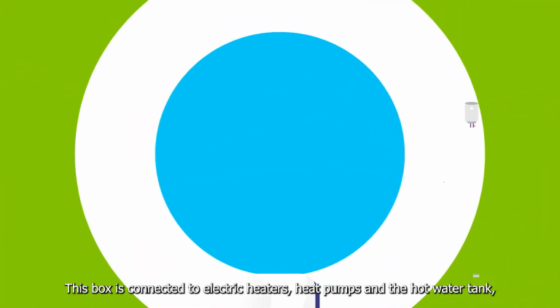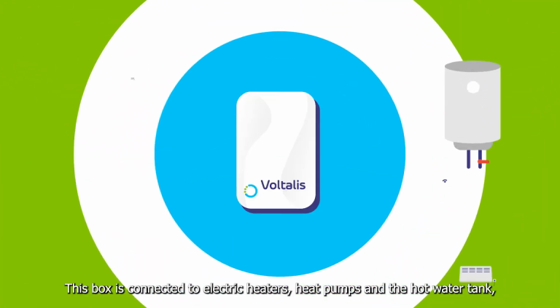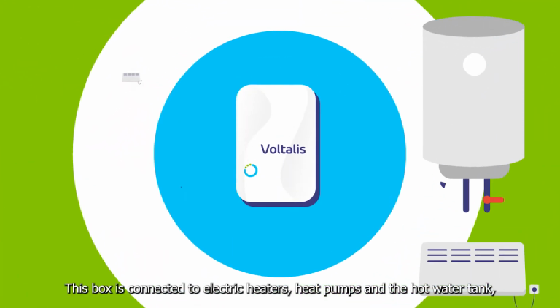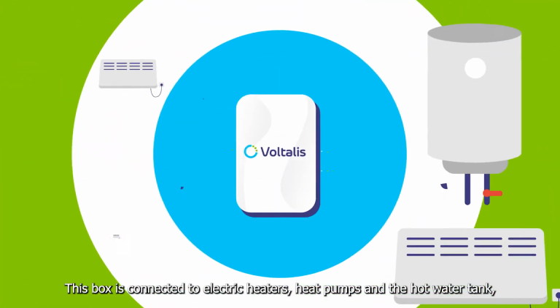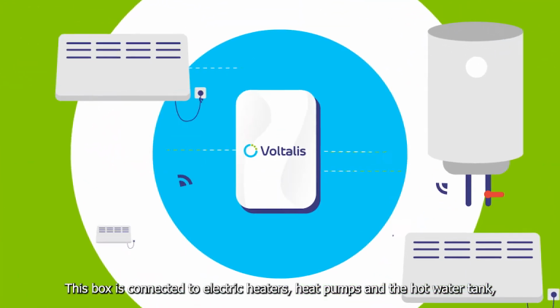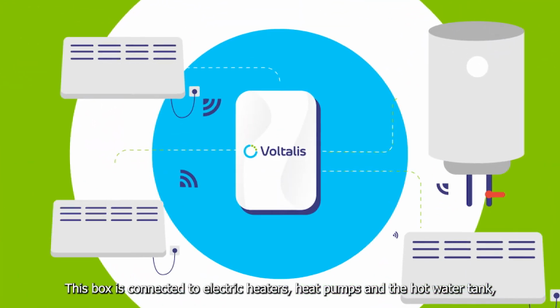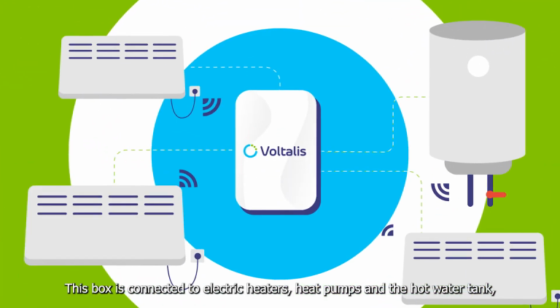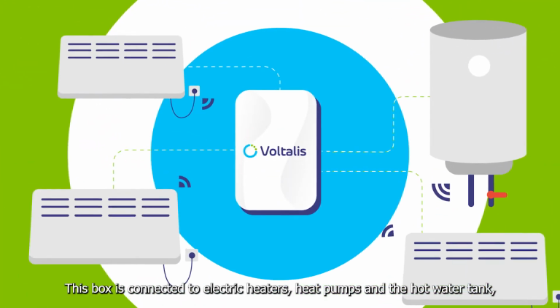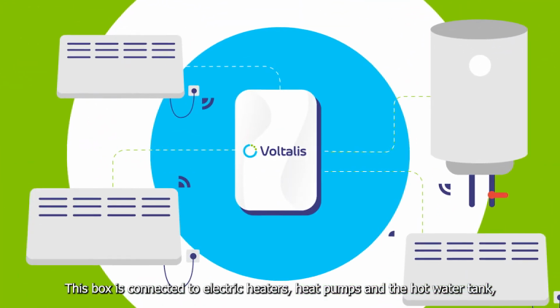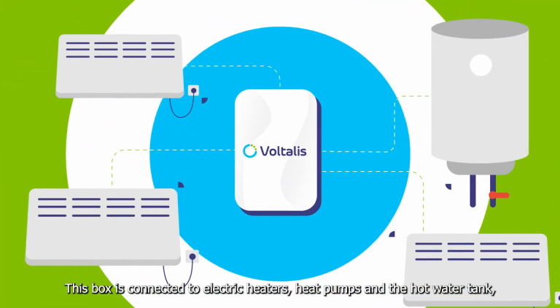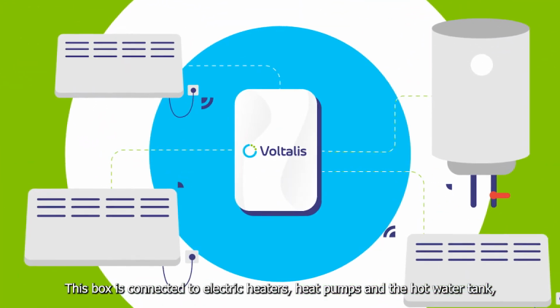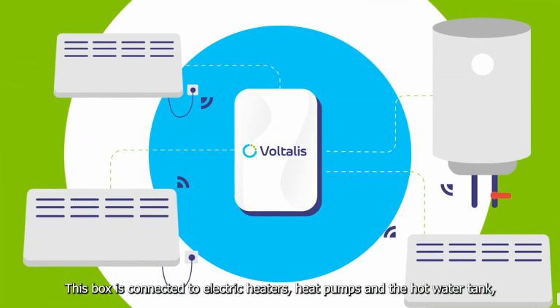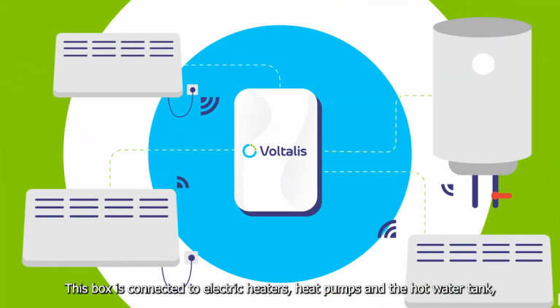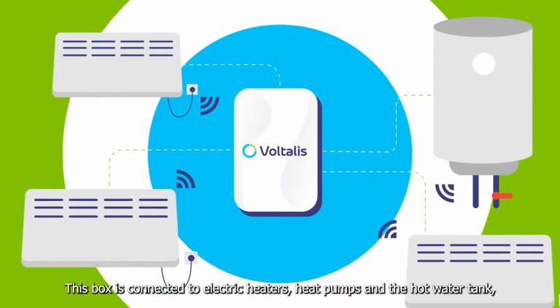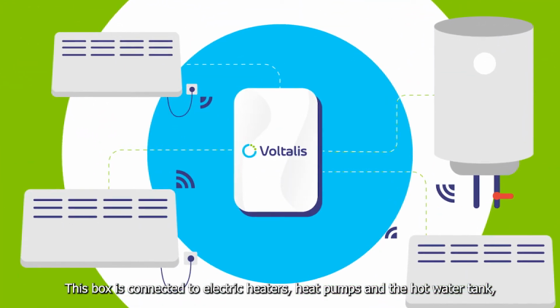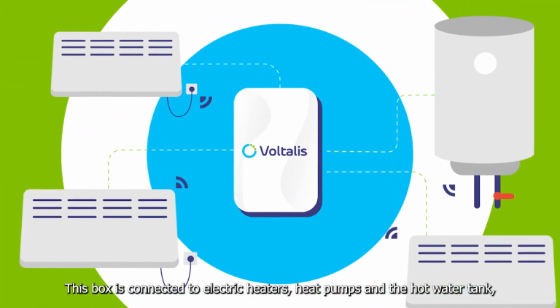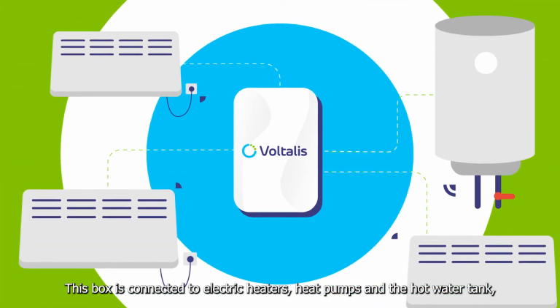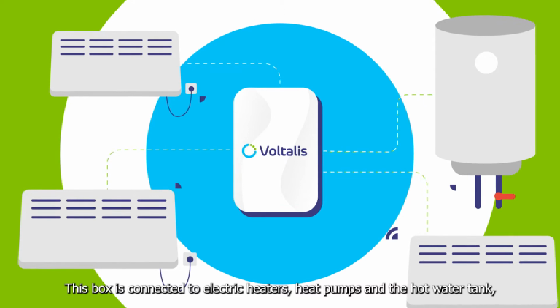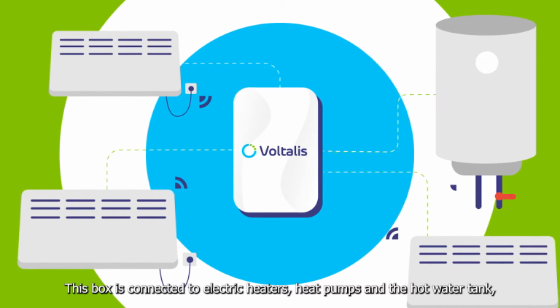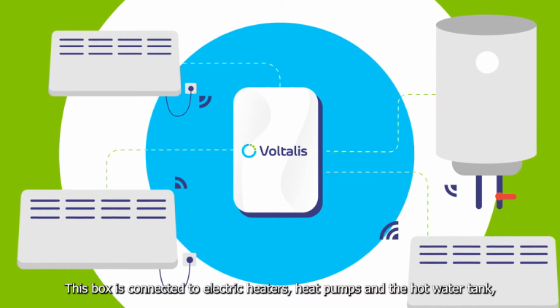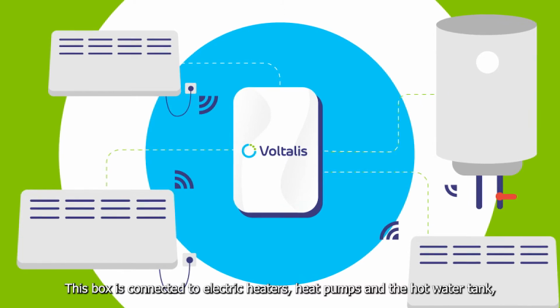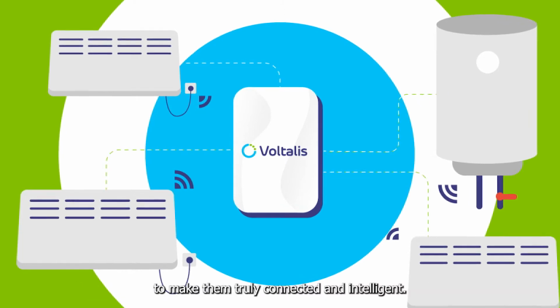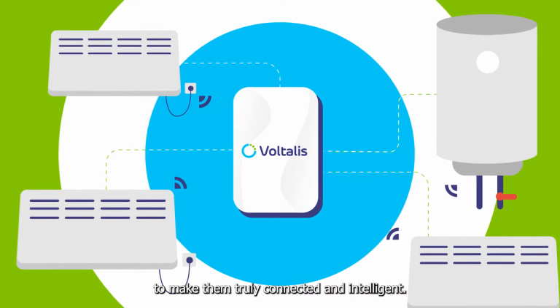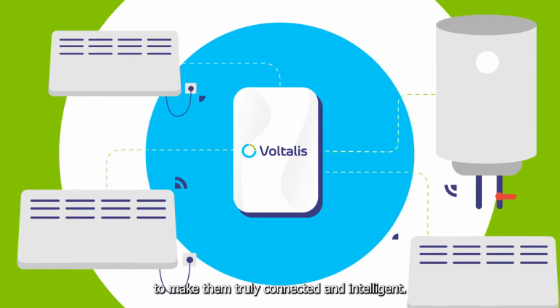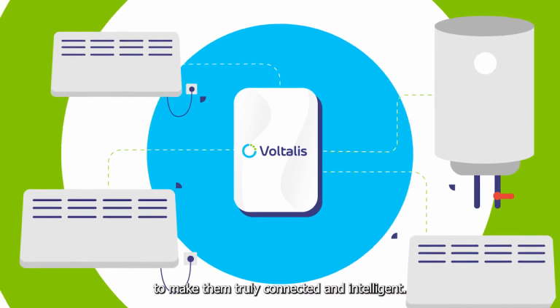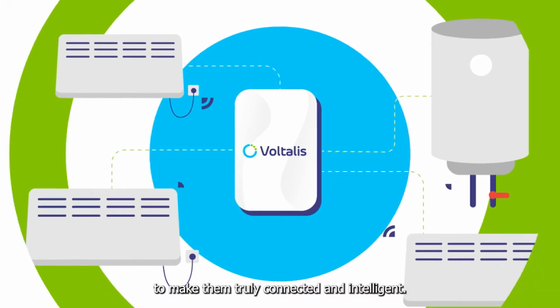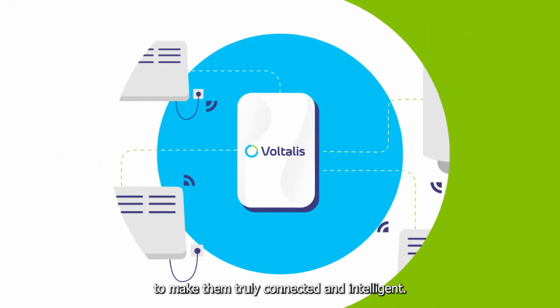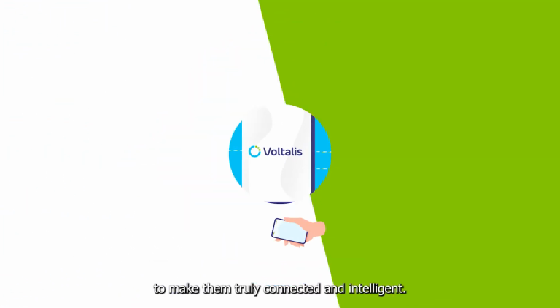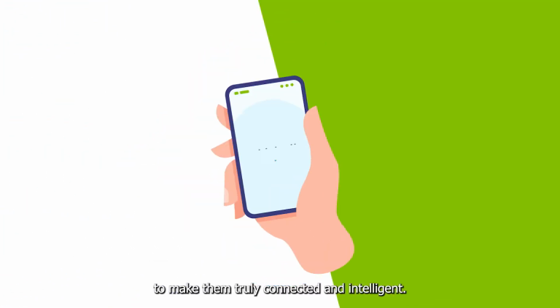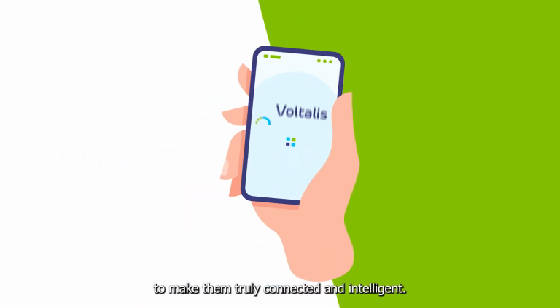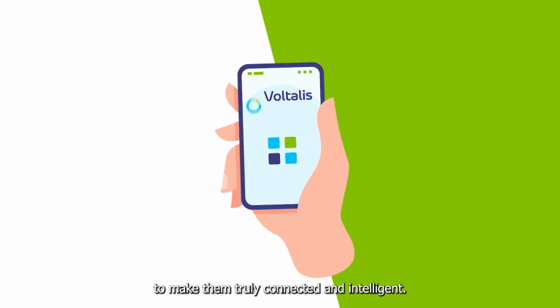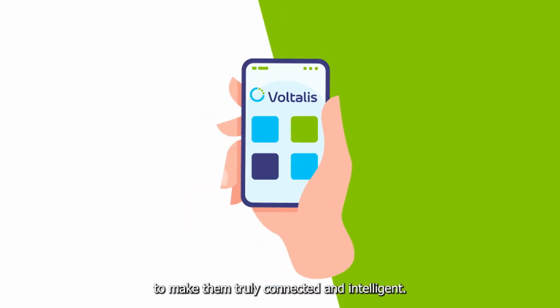This box is connected to electric heaters, heat pumps, and the hot water tank to make them truly connected and intelligent.